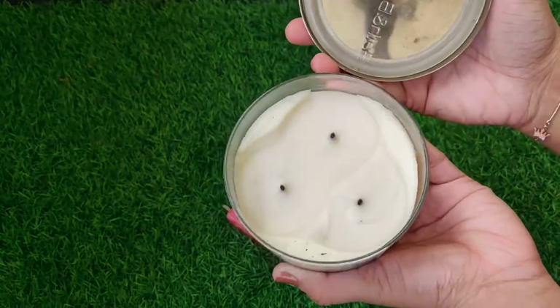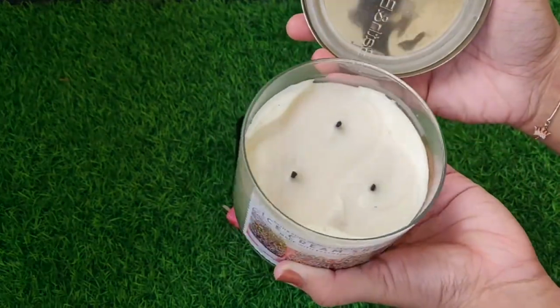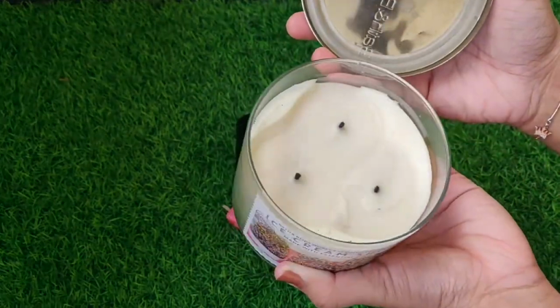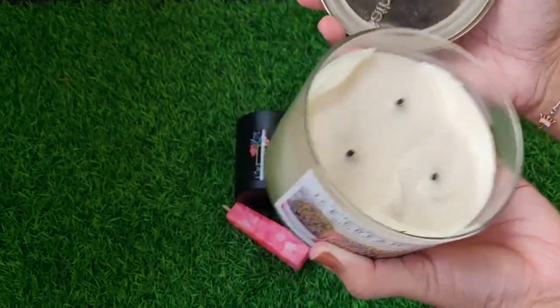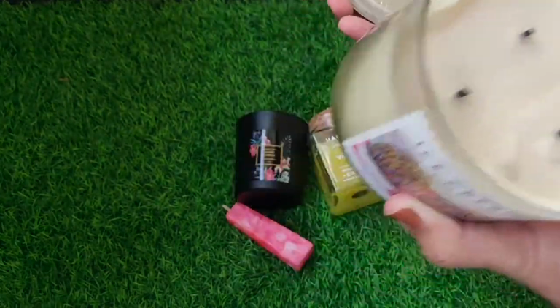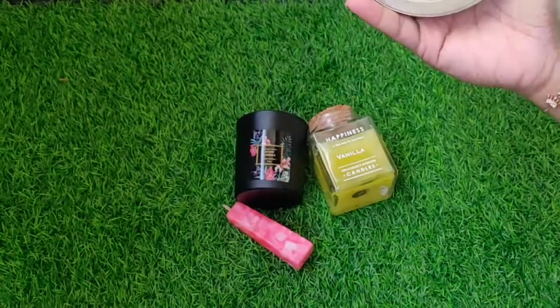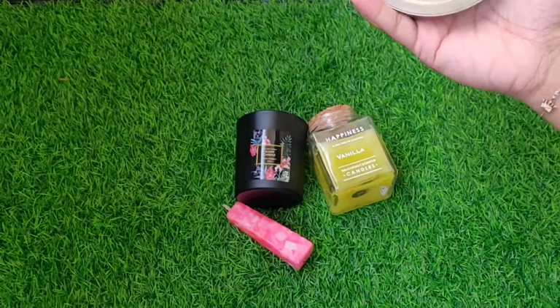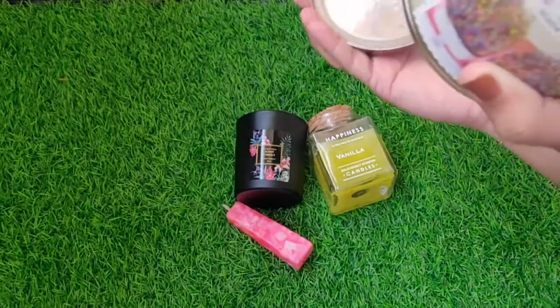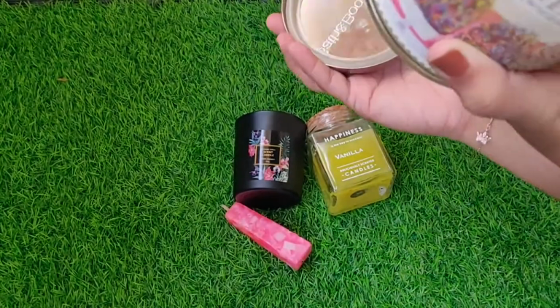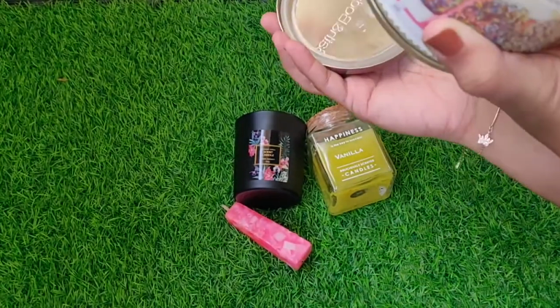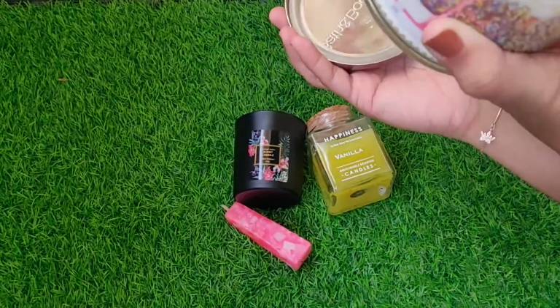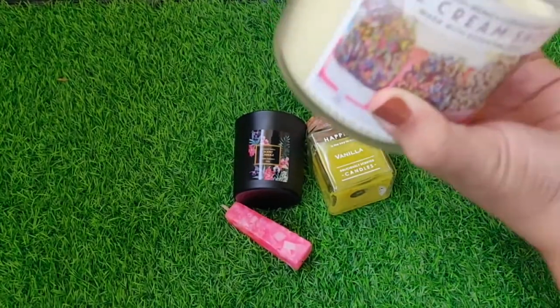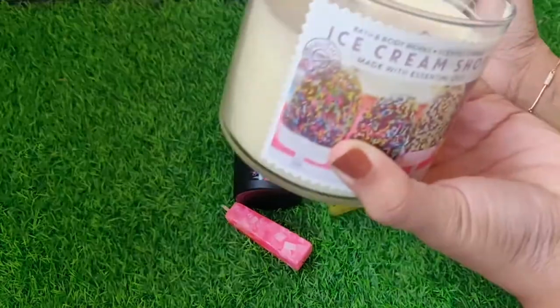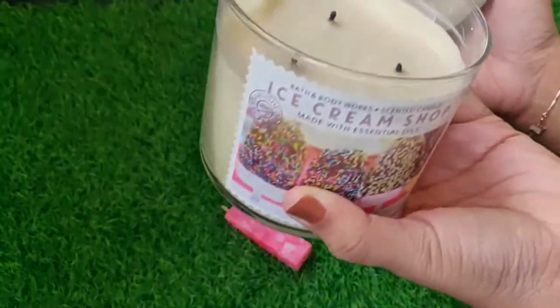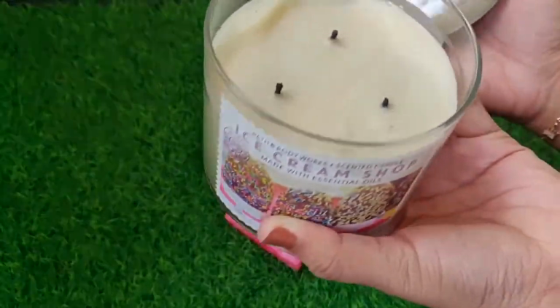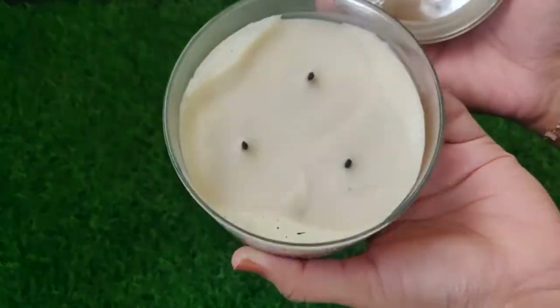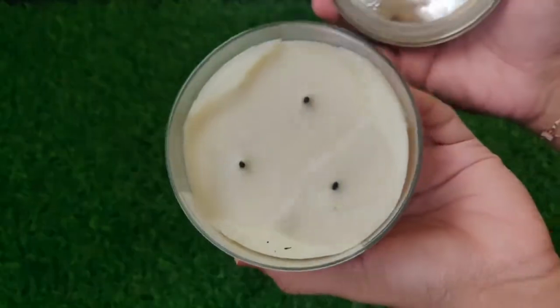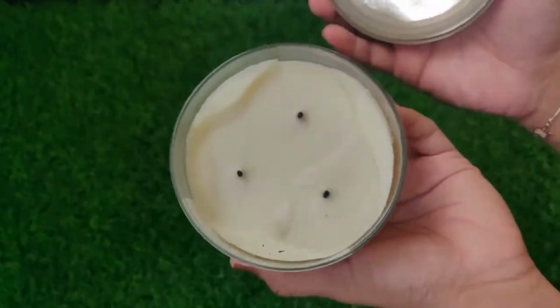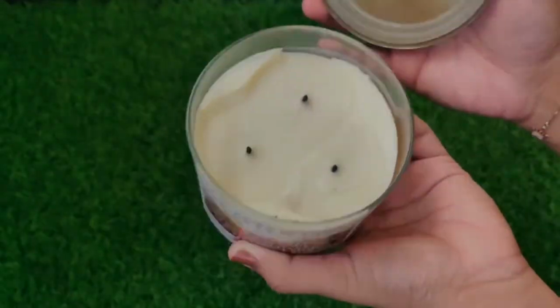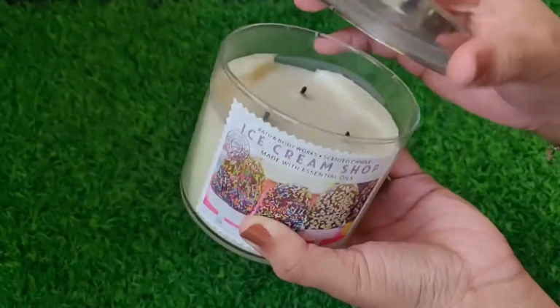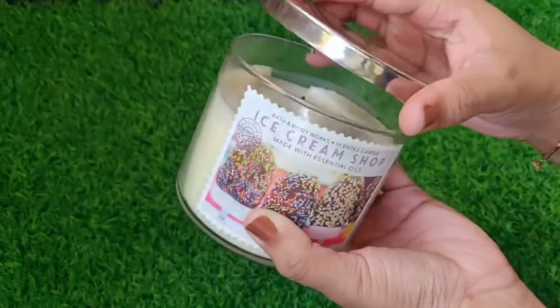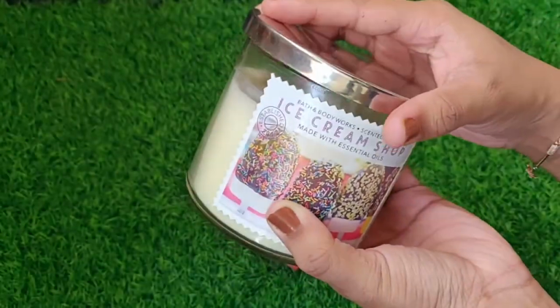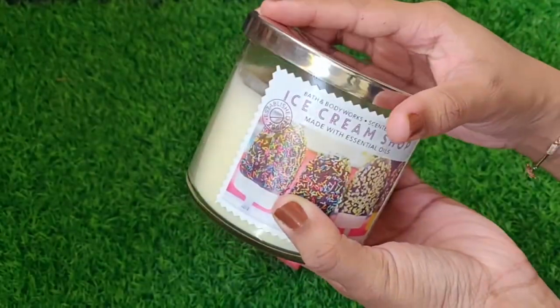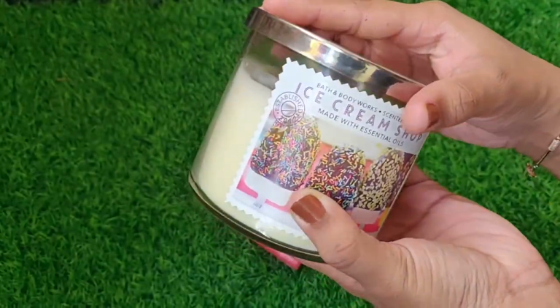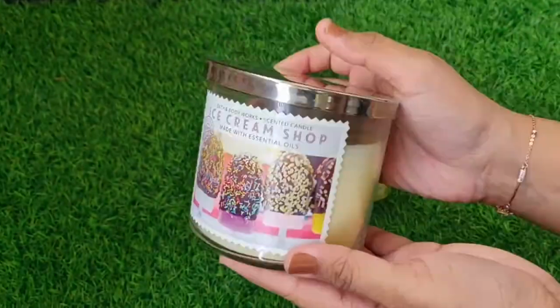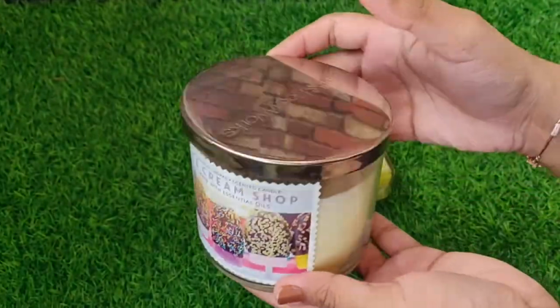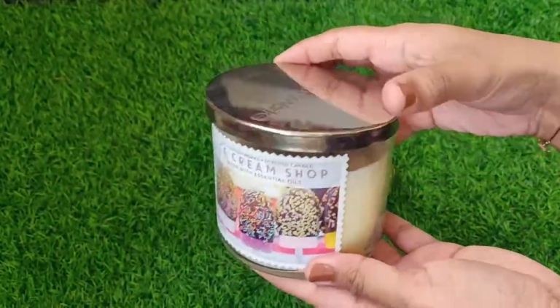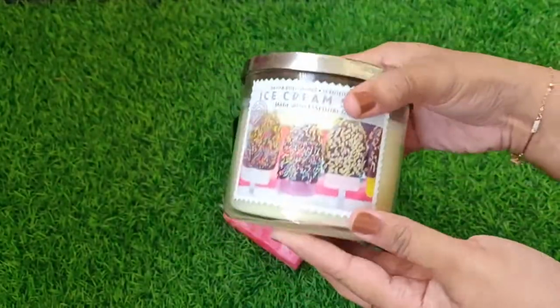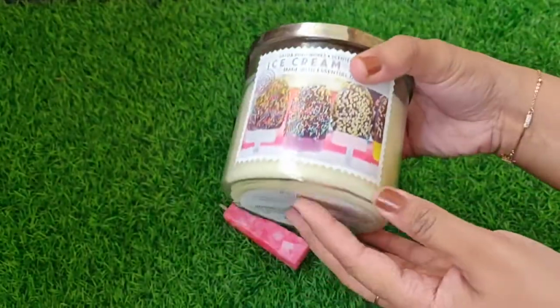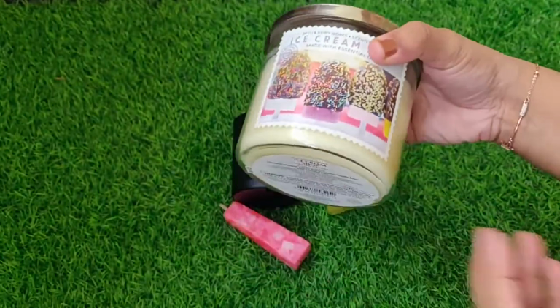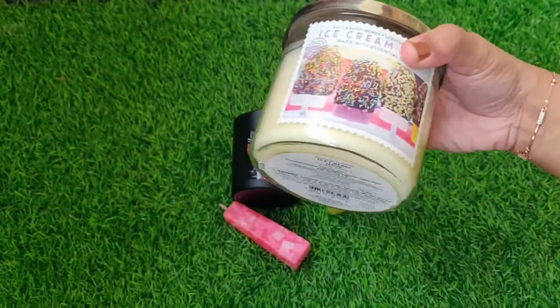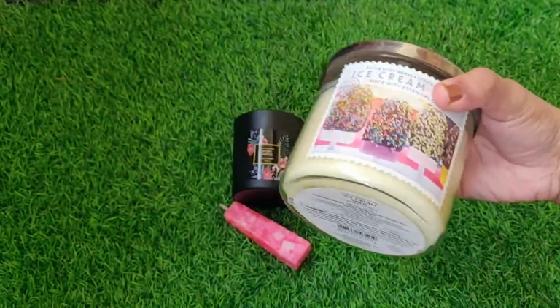The other one here is from Bath and Body Works. It is around 1,000 to 1,500 rupees — I know it's a bit expensive — but it's a very big candle and it smells amazing.